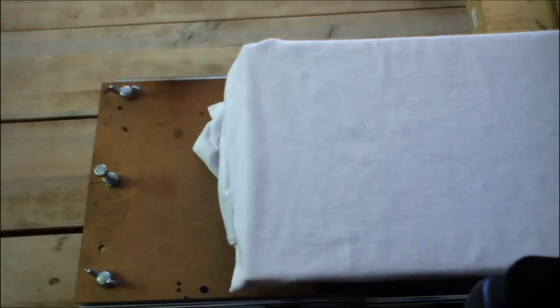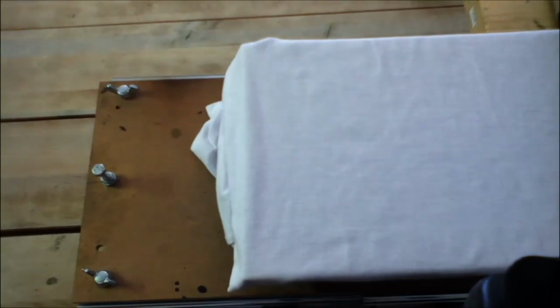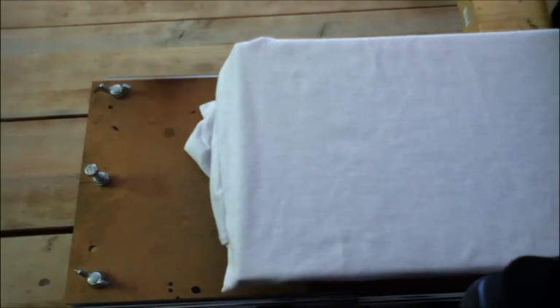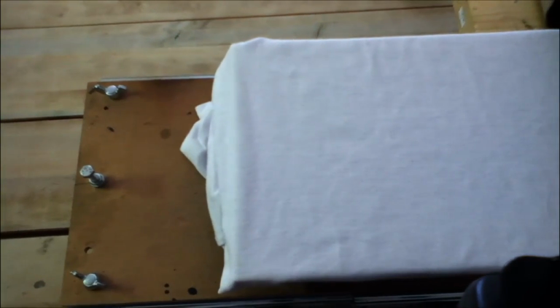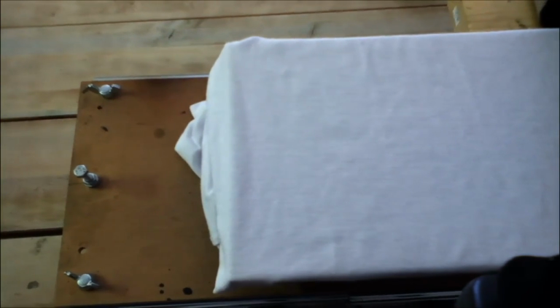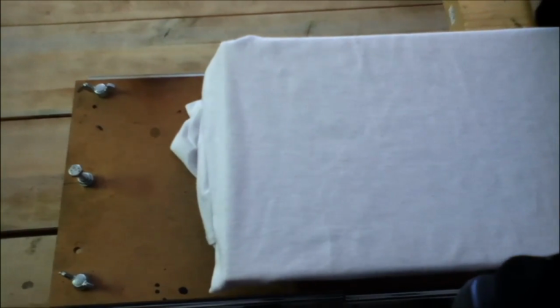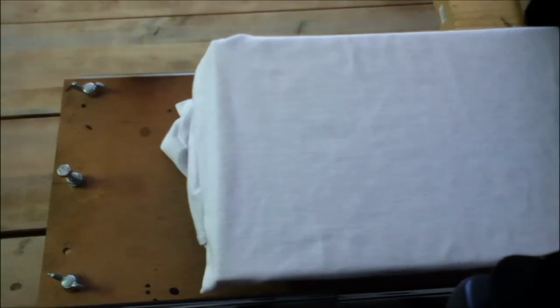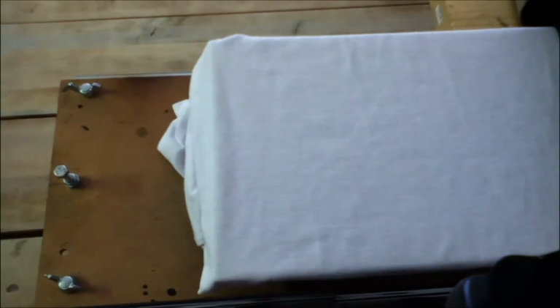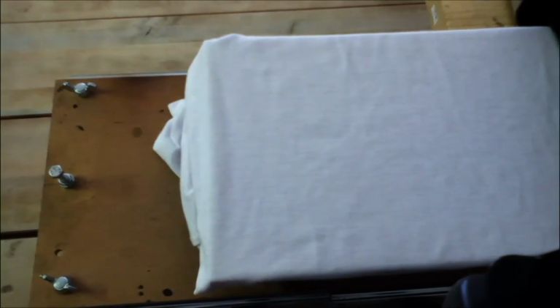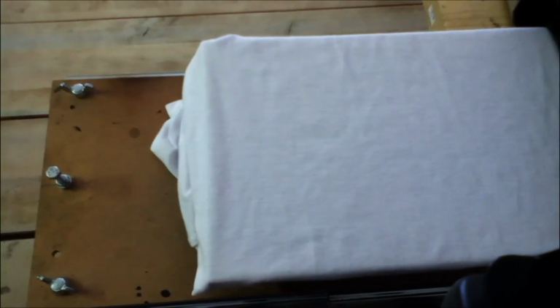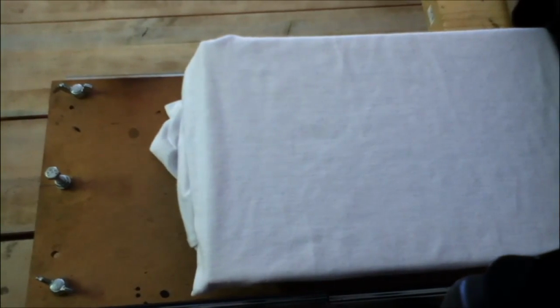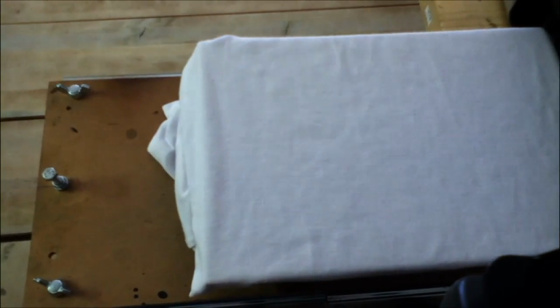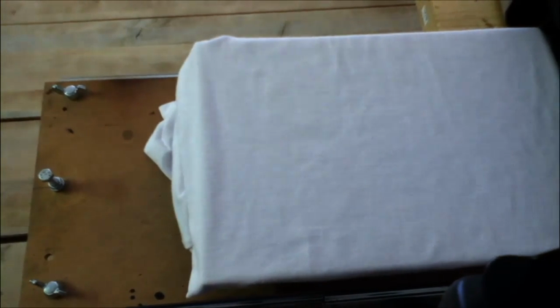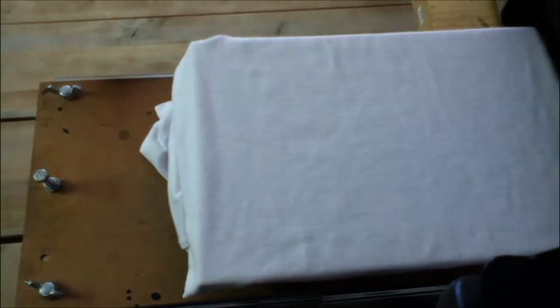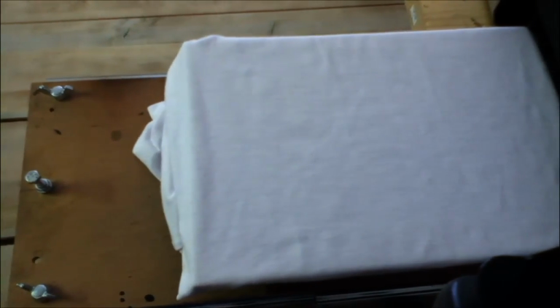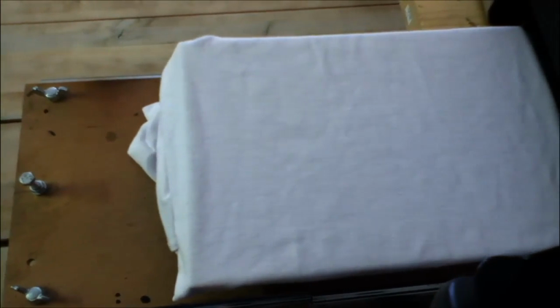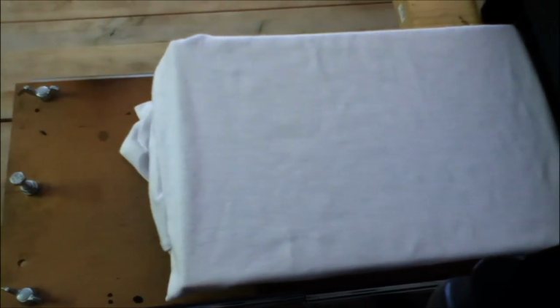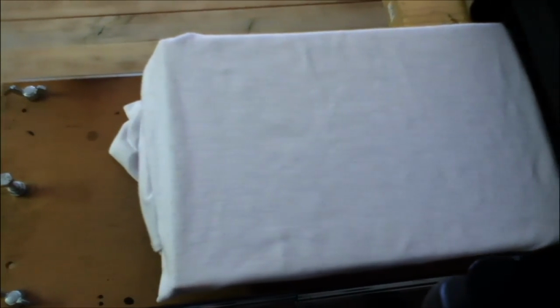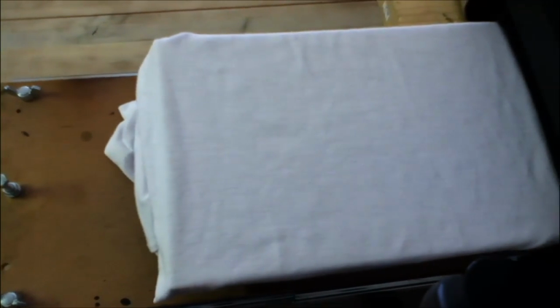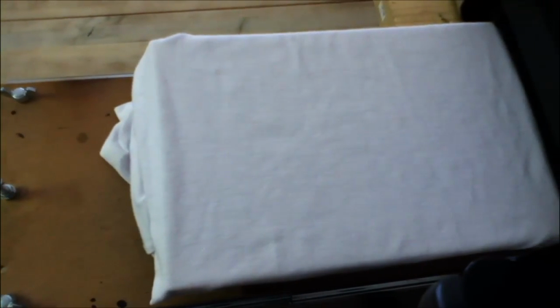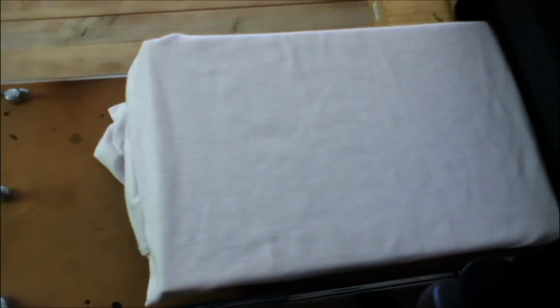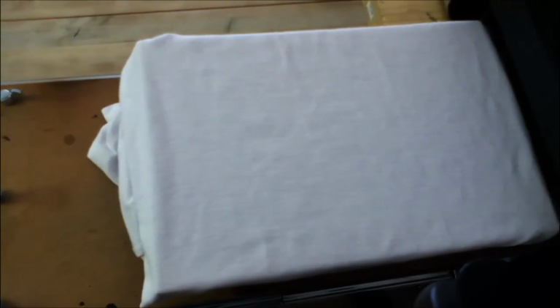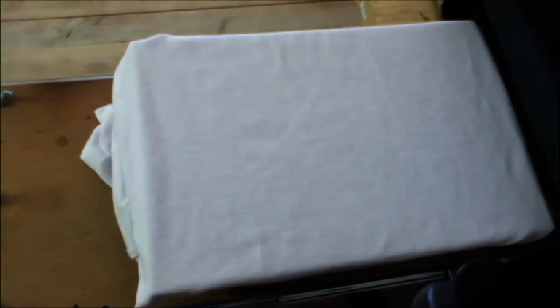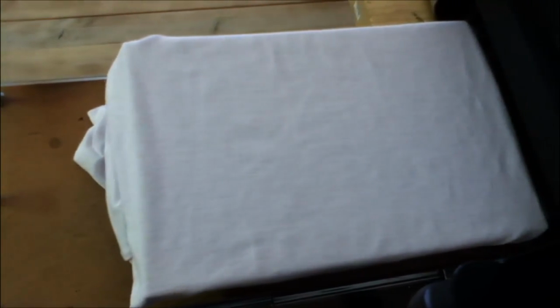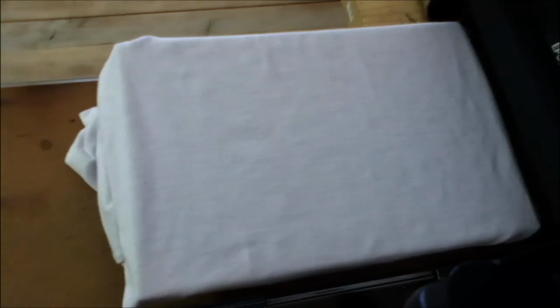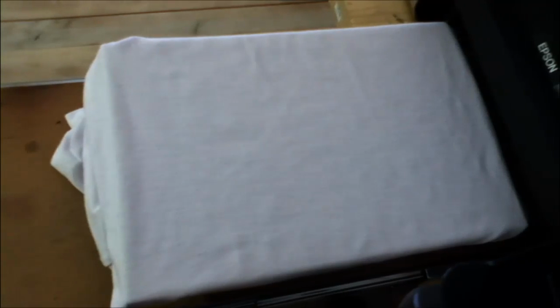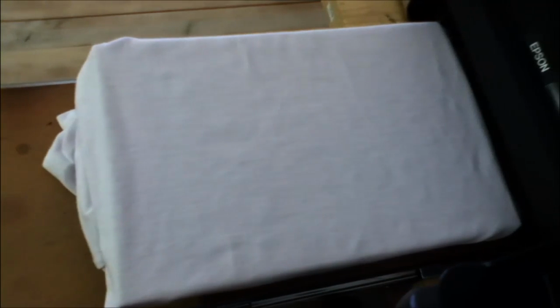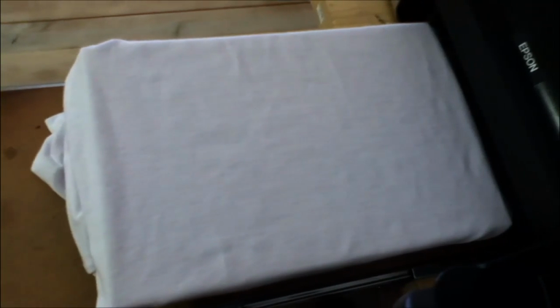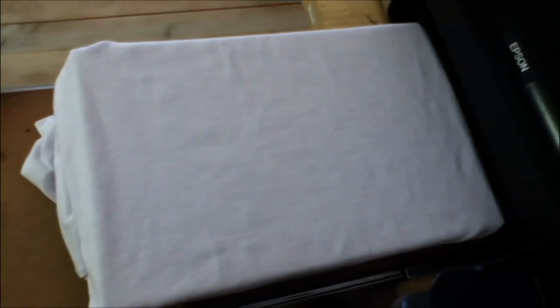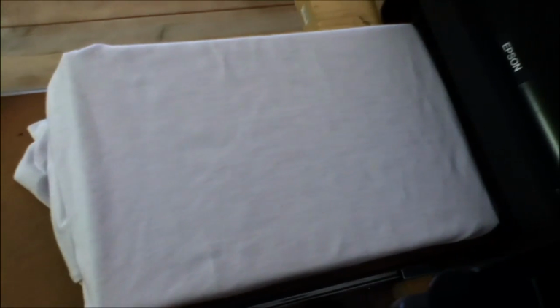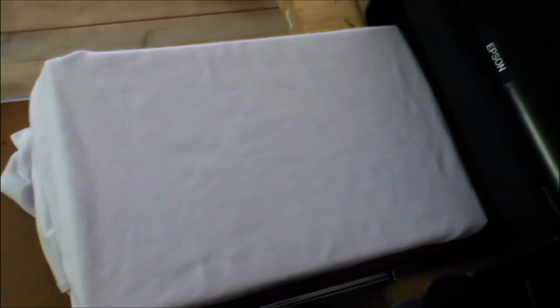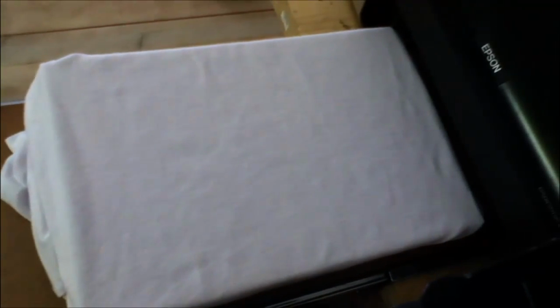Hello and welcome. Today we will take a look into my homemade DTG printer.